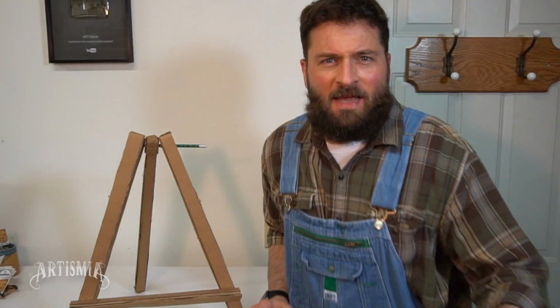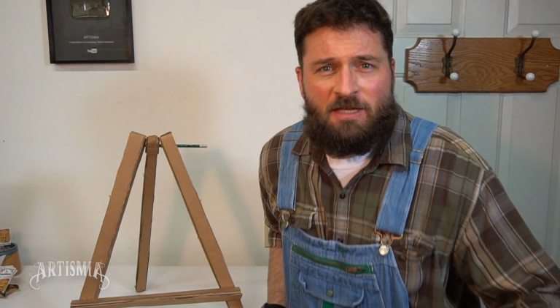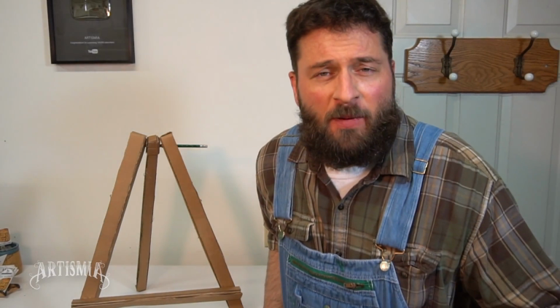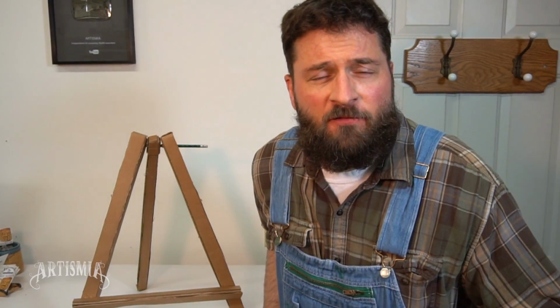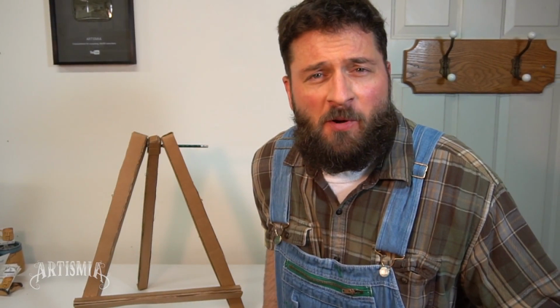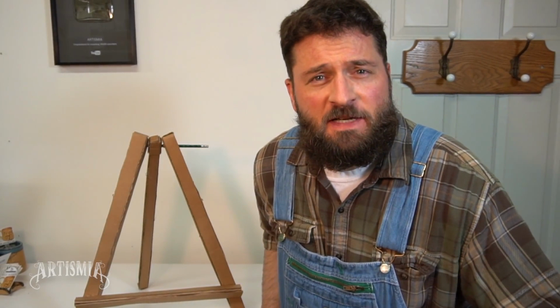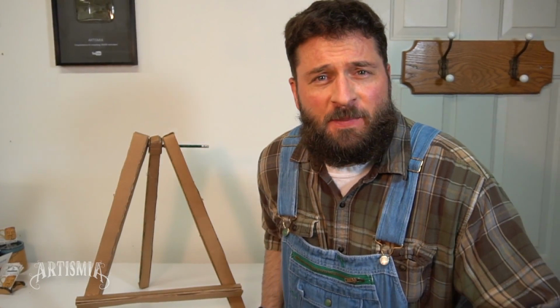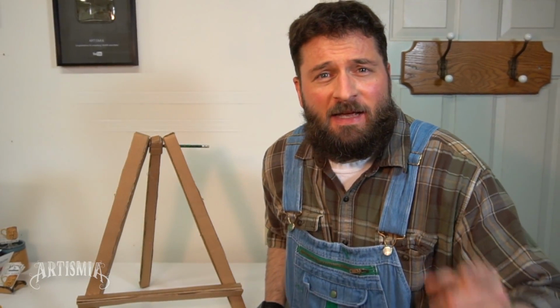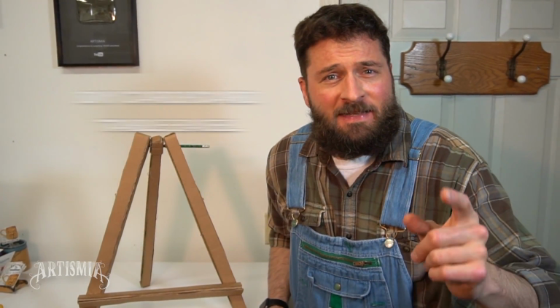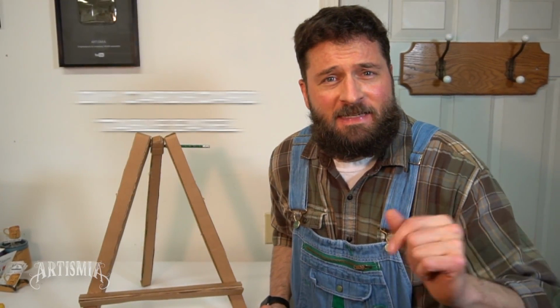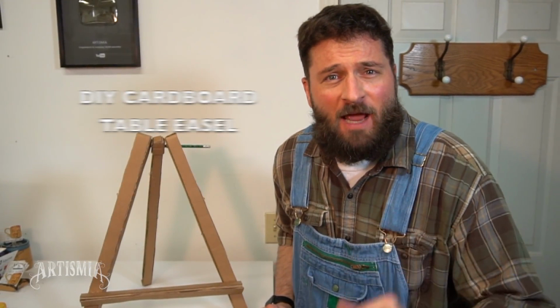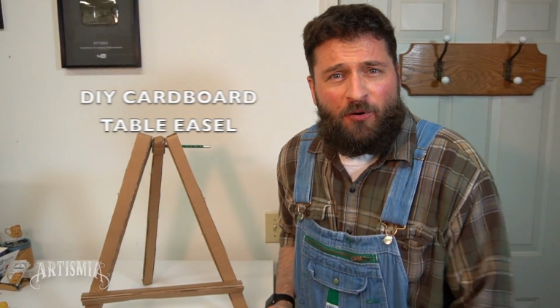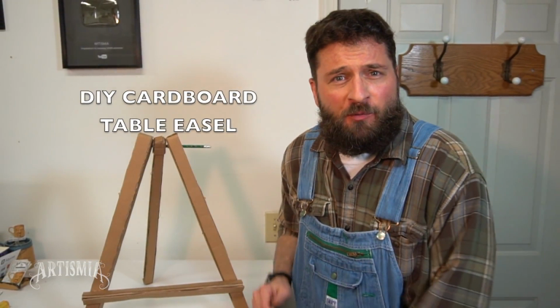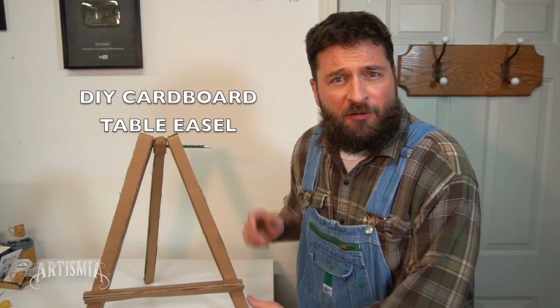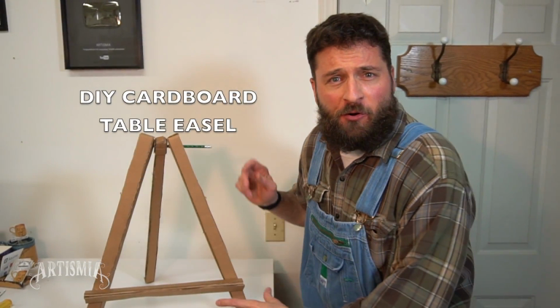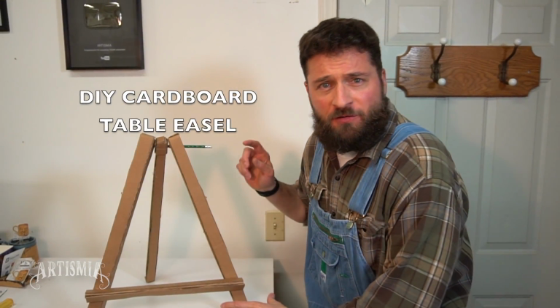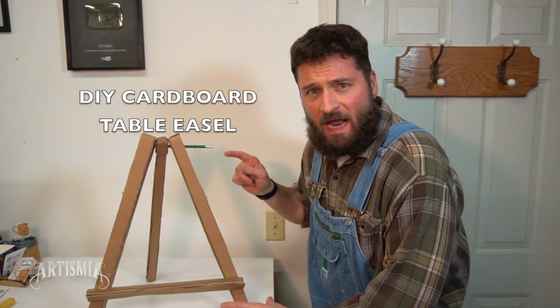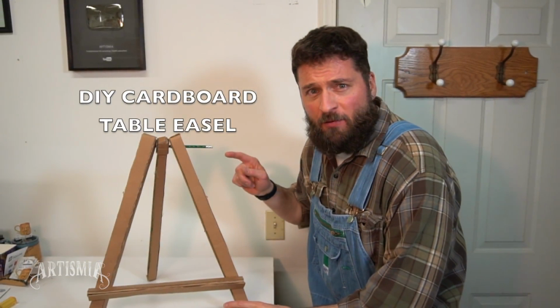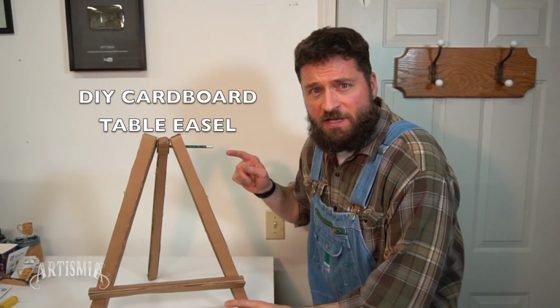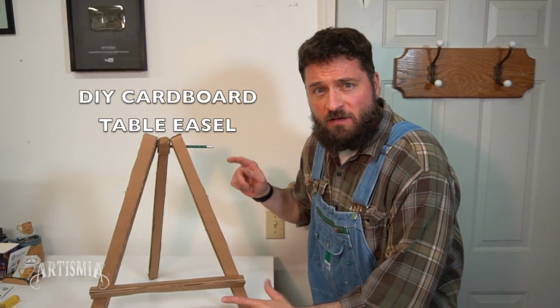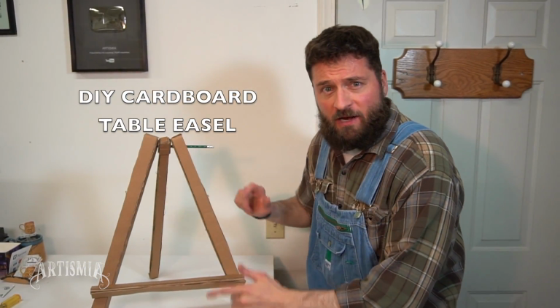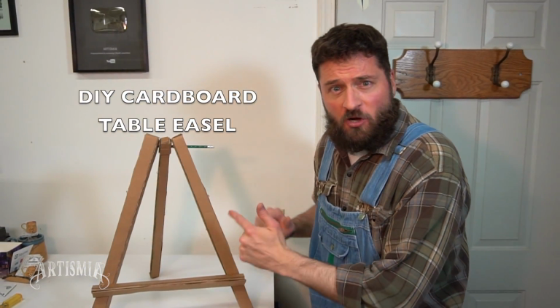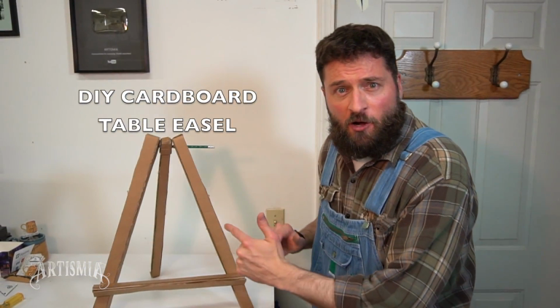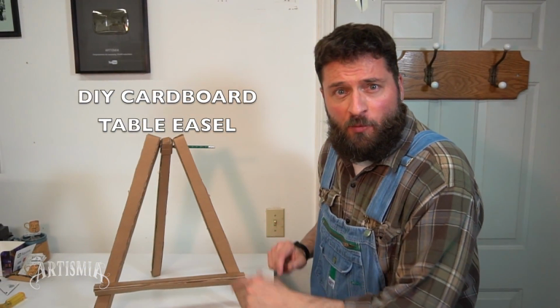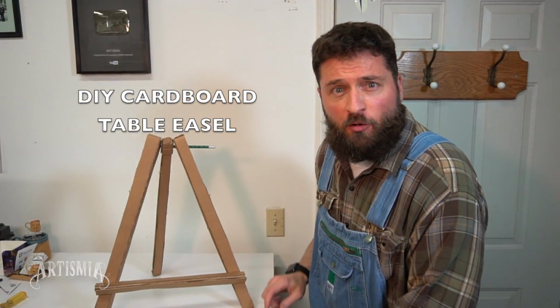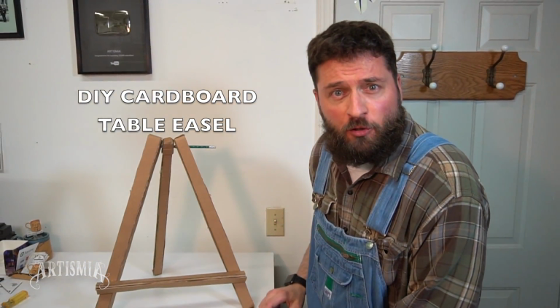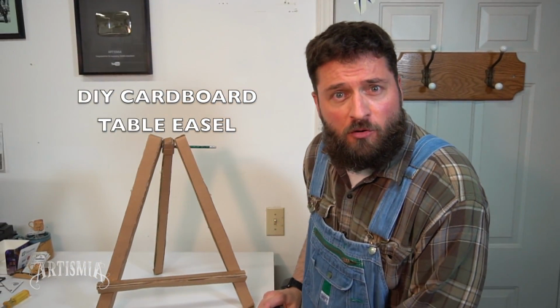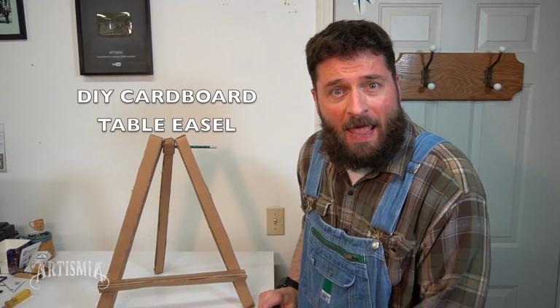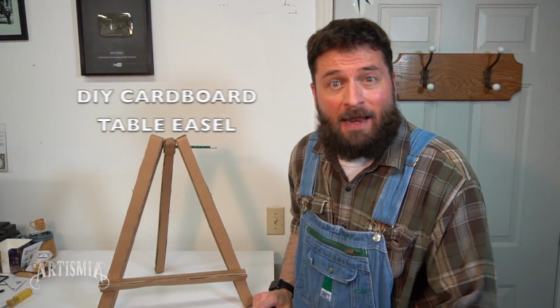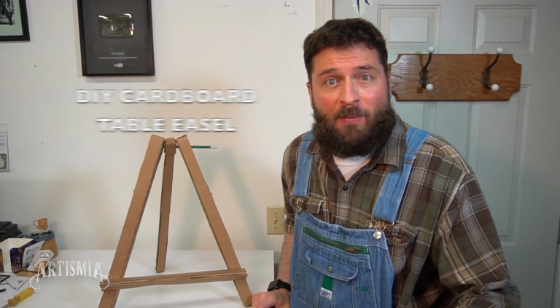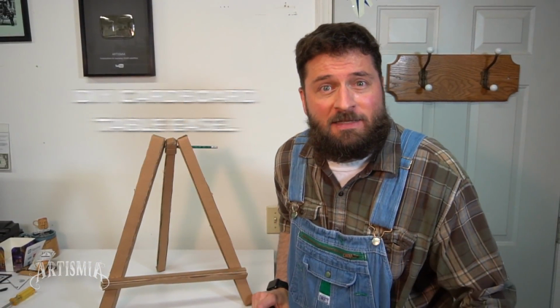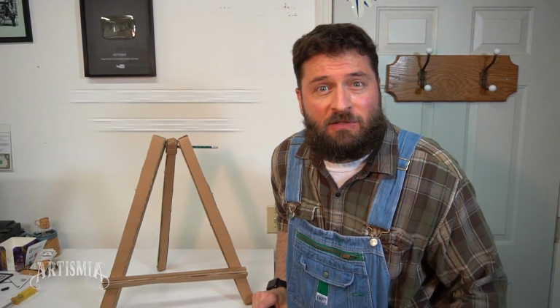Hey, it's Brandon from Artismia, and today we're going to build our own table easel out of cardboard, glue, and a pencil.